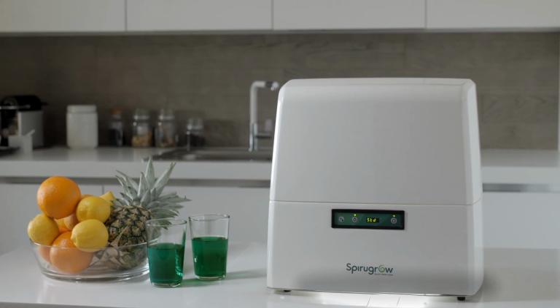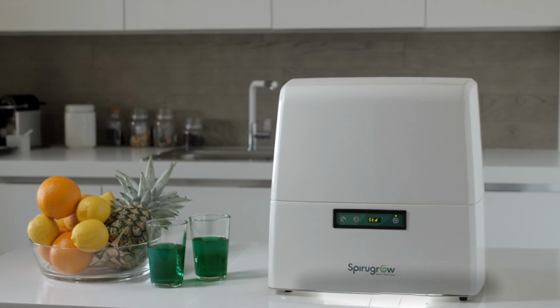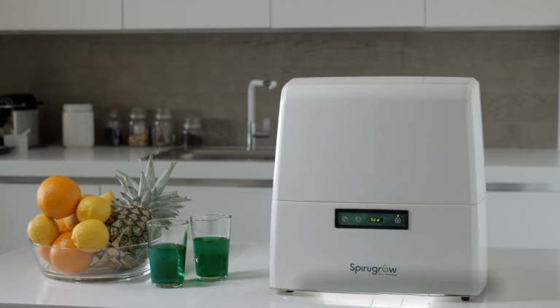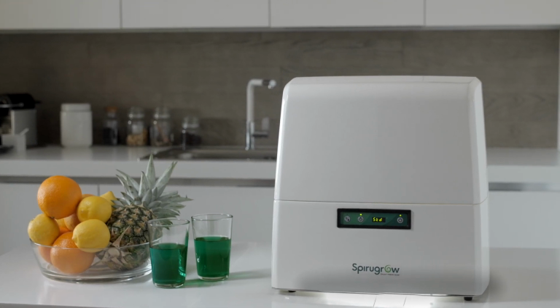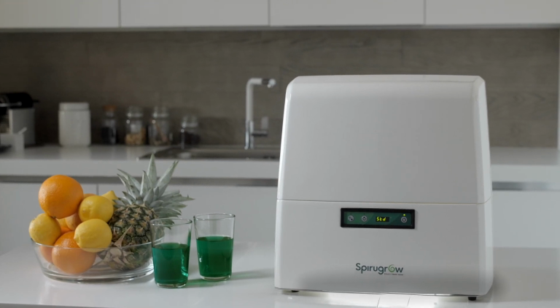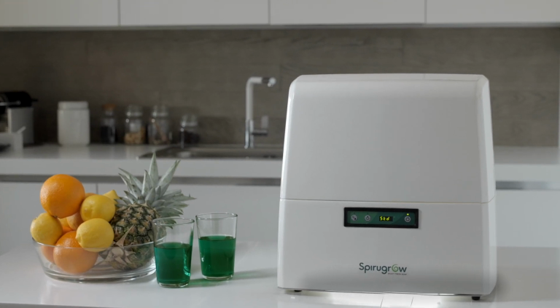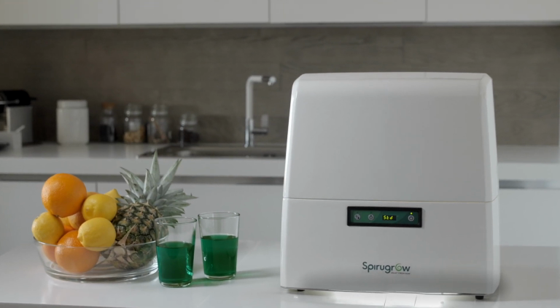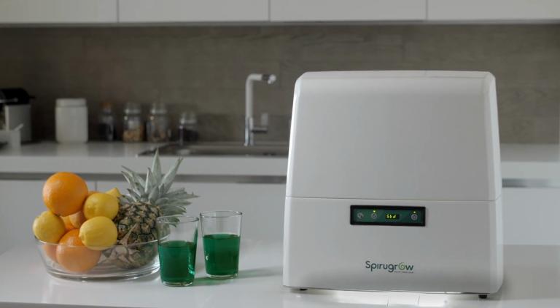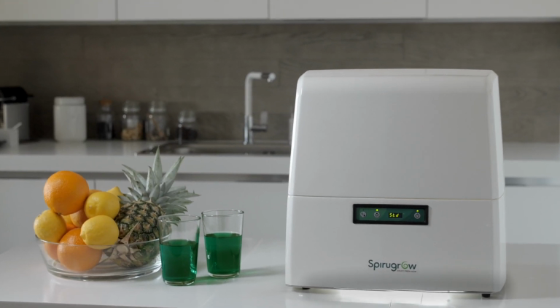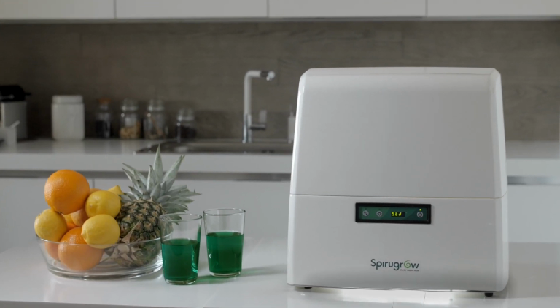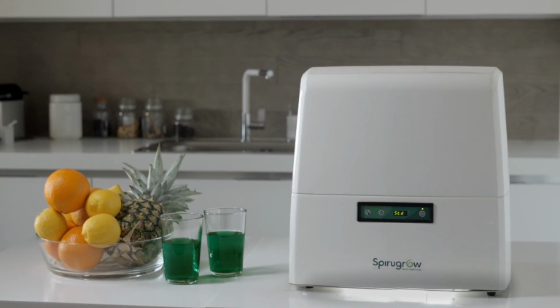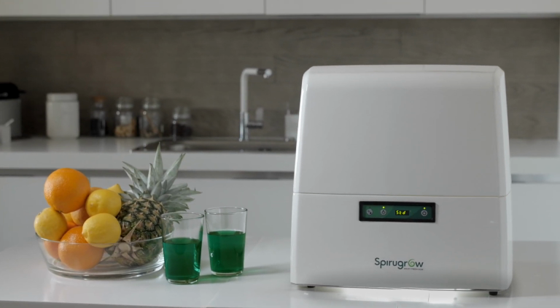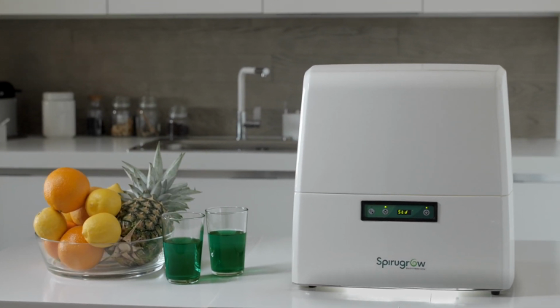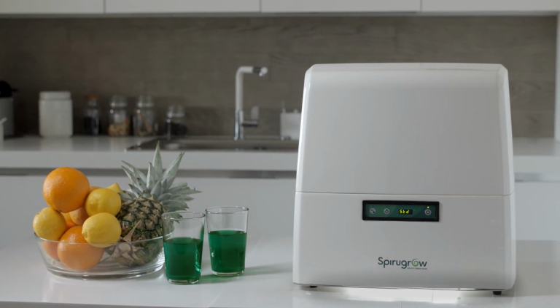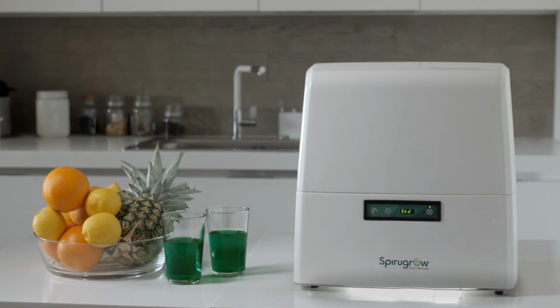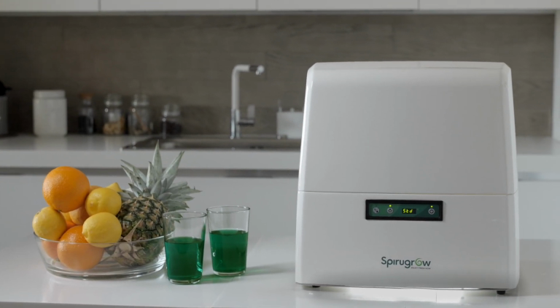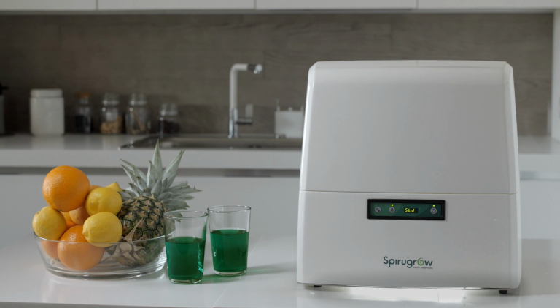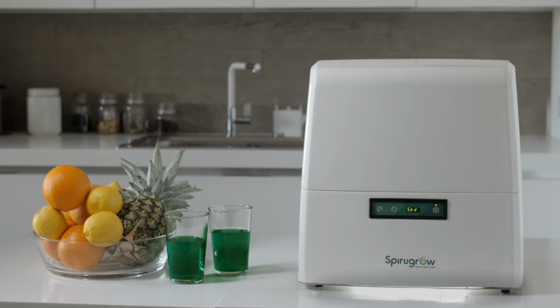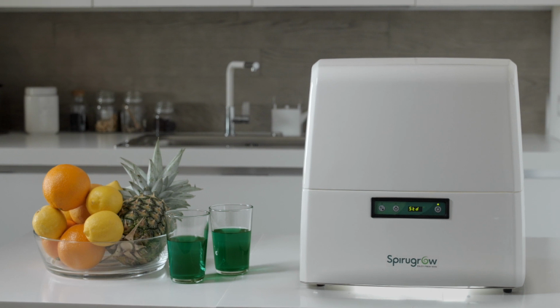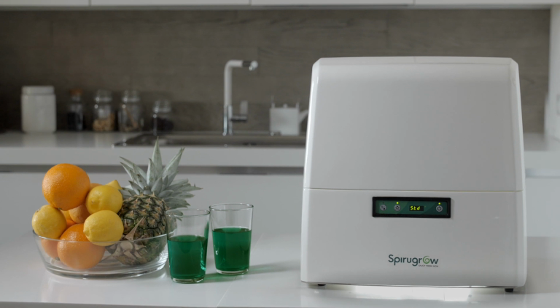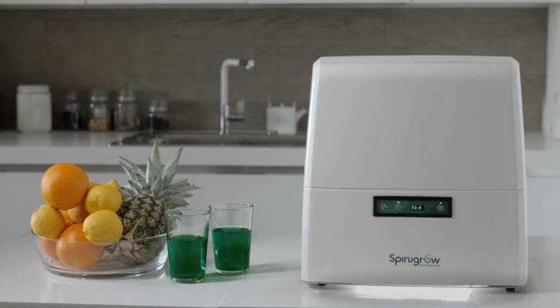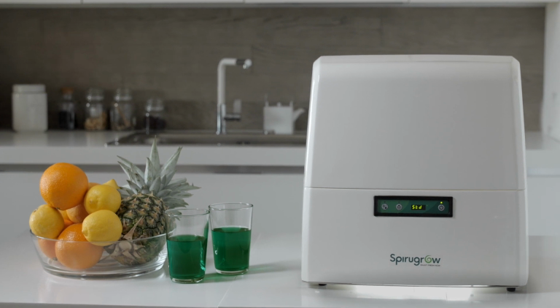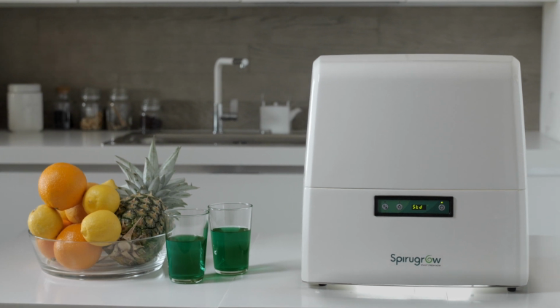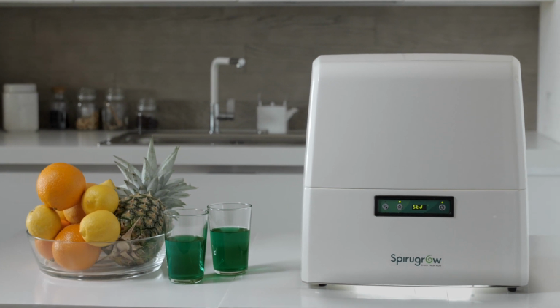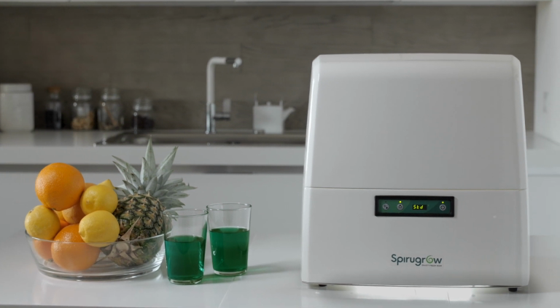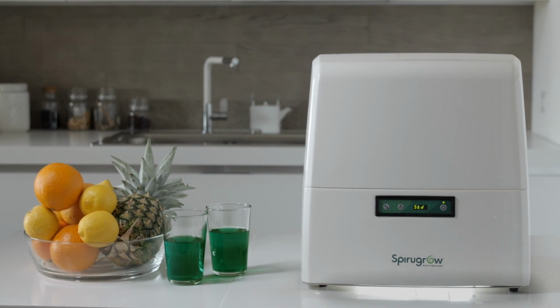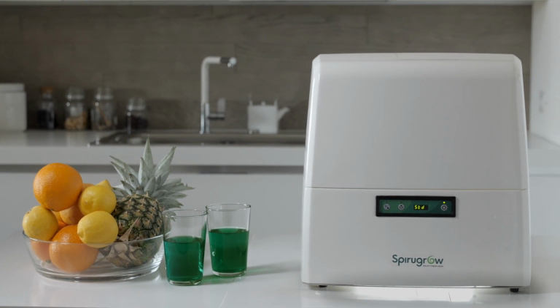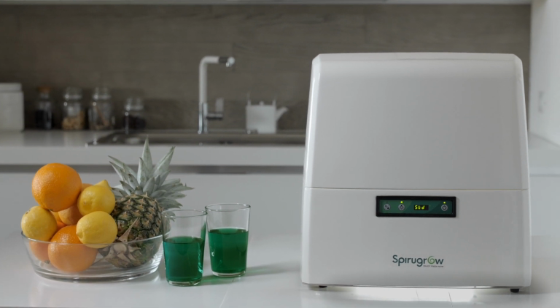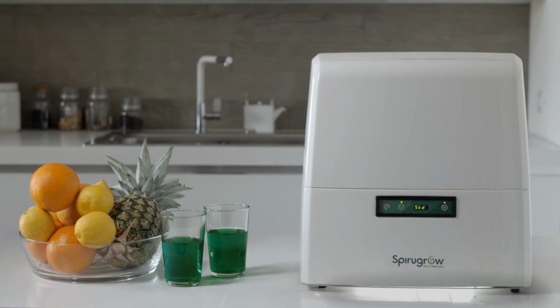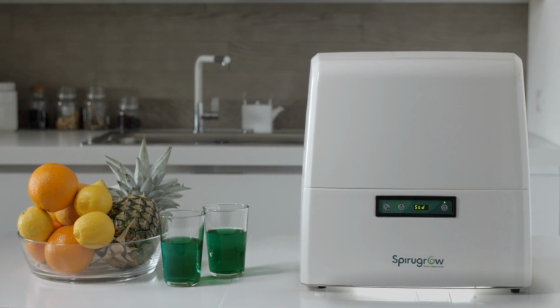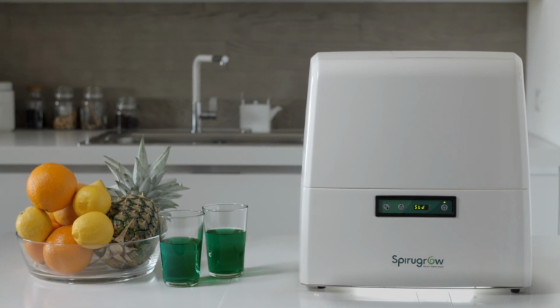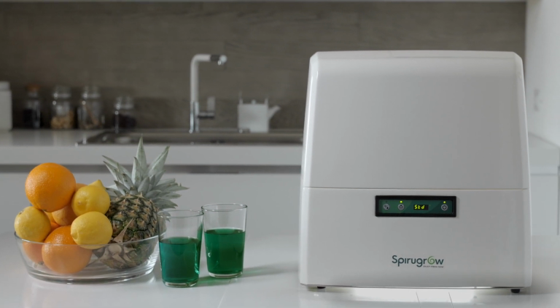SpiraGro is the first household appliance to grow fresh spirulina directly at home, designed for people with no green thumb.